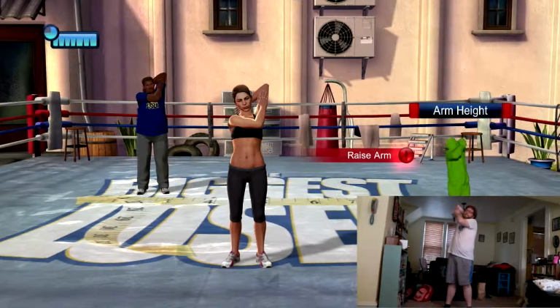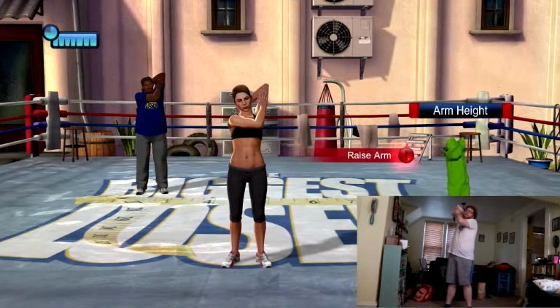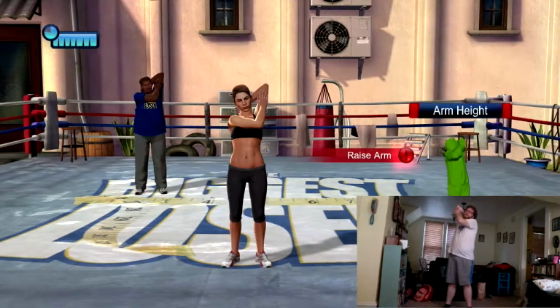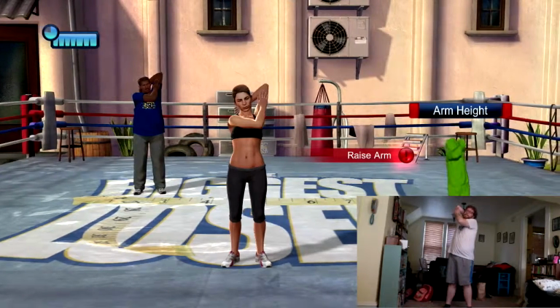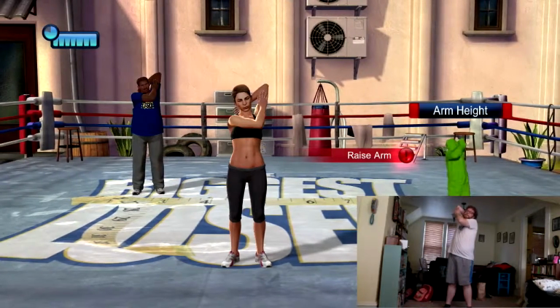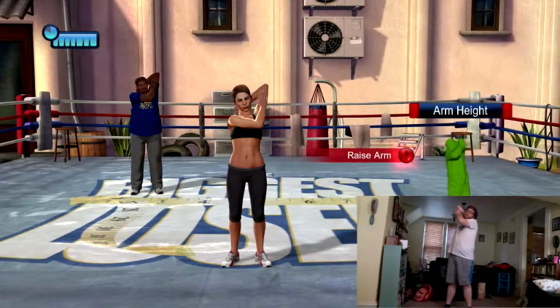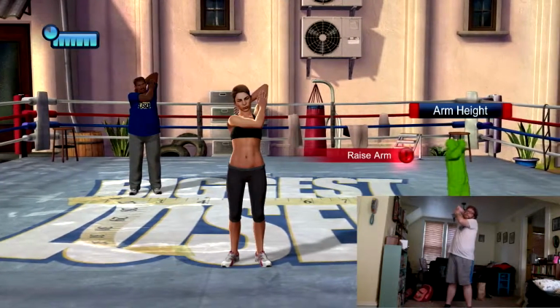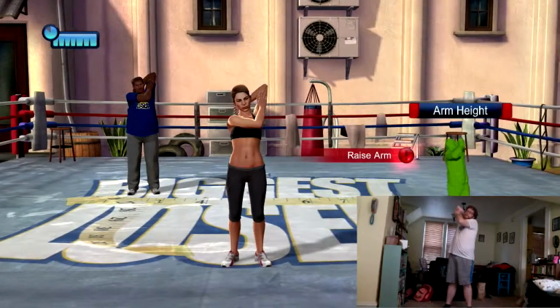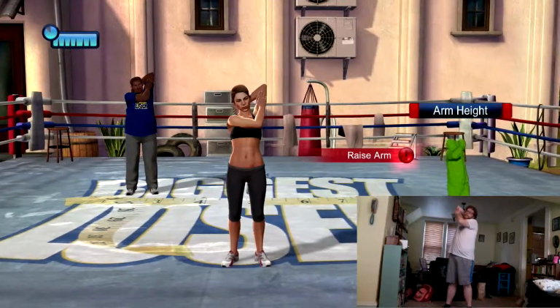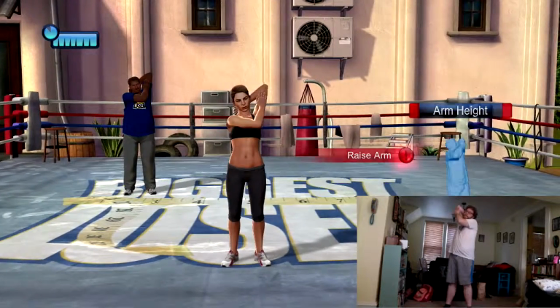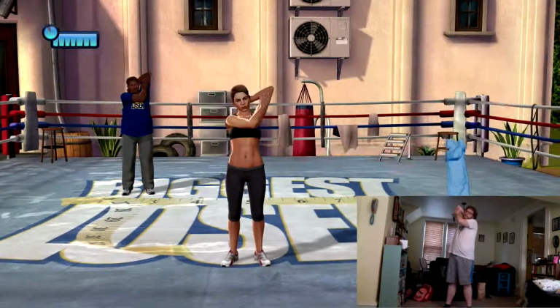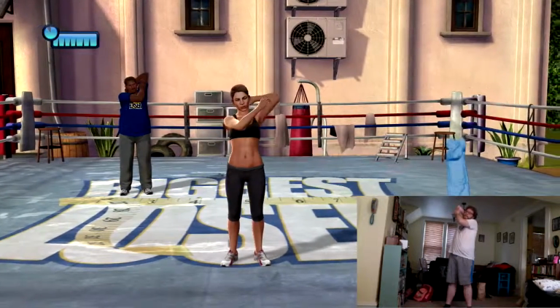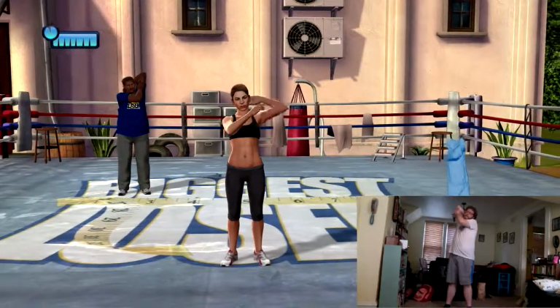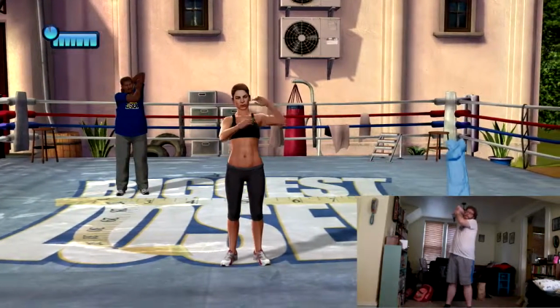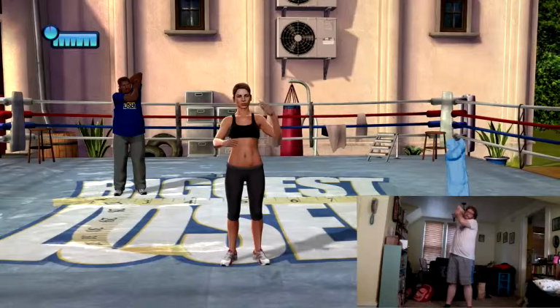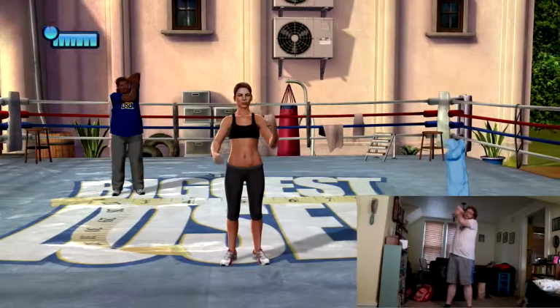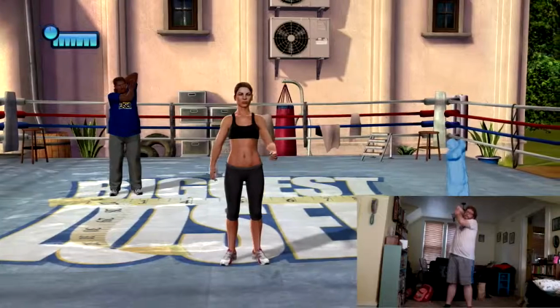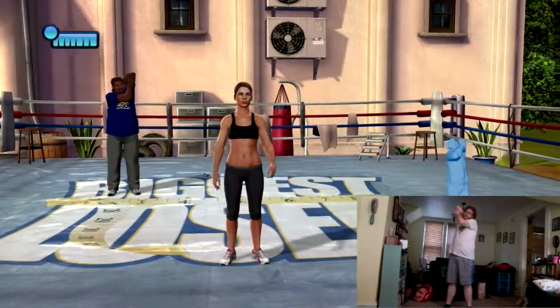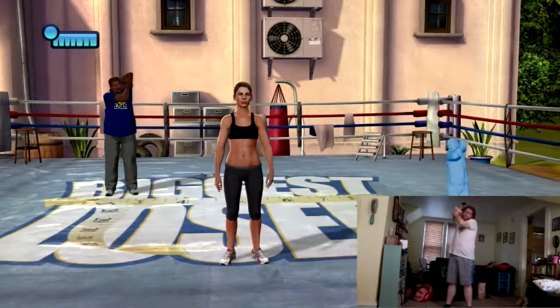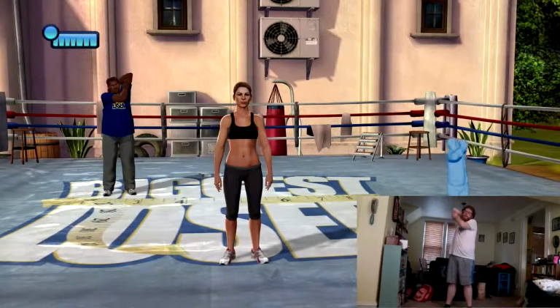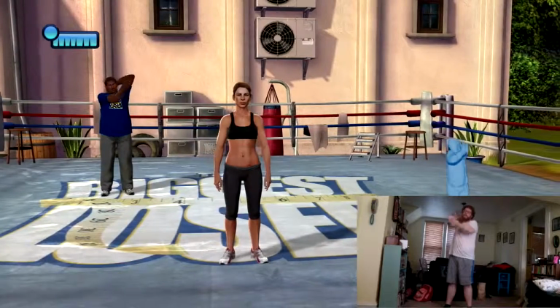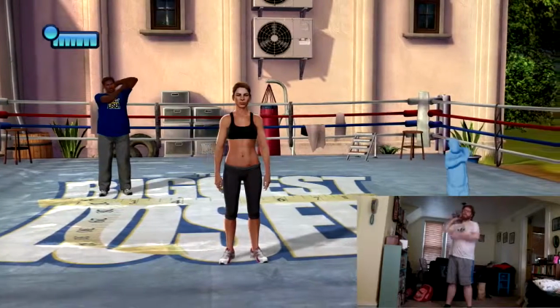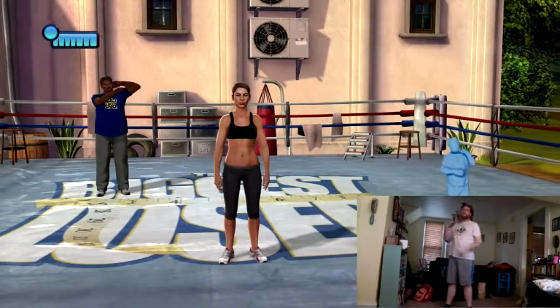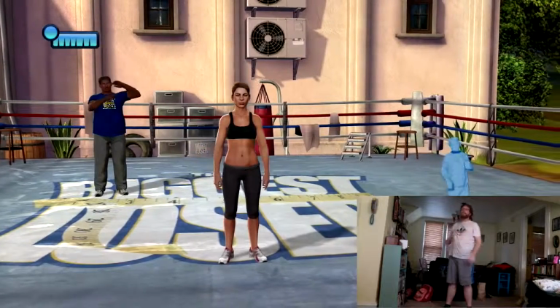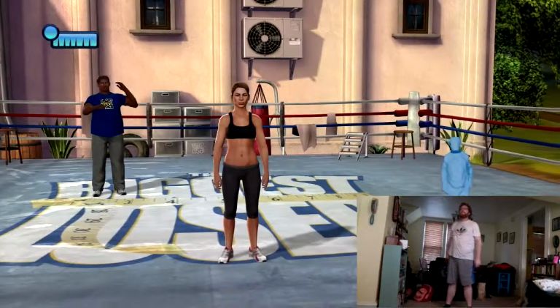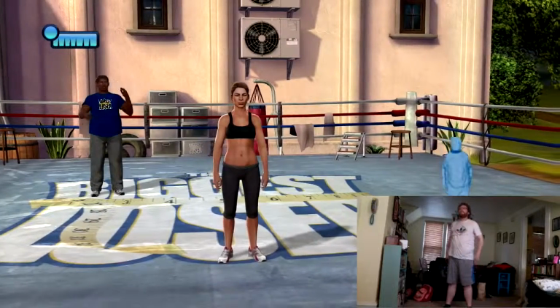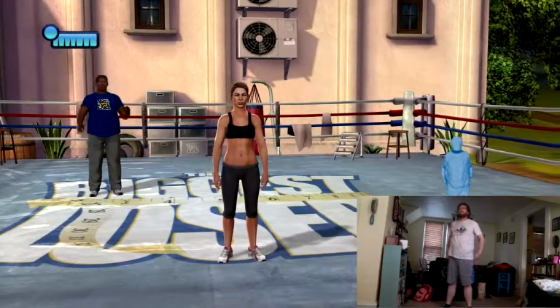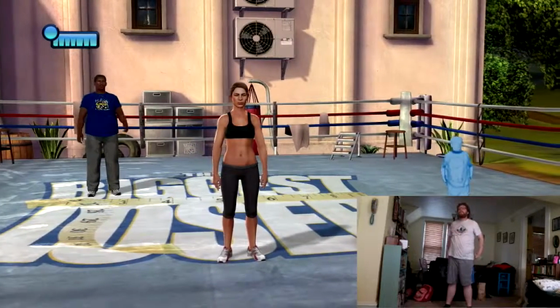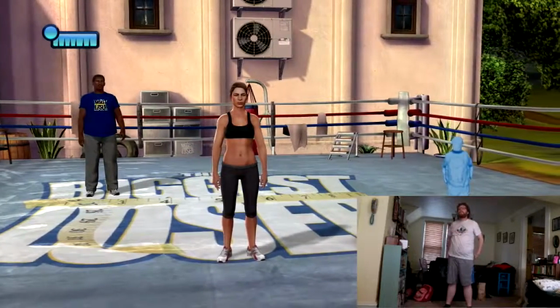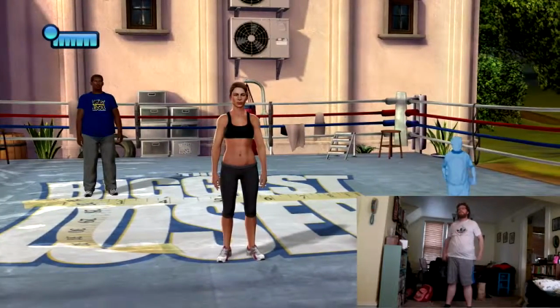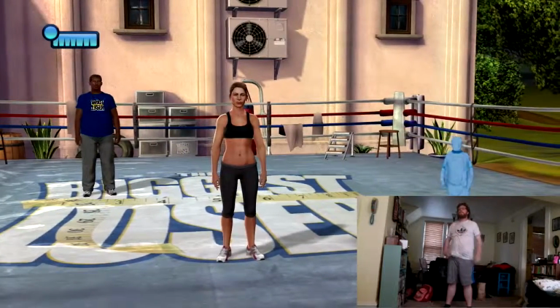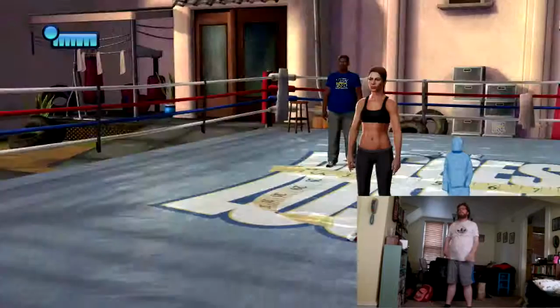I want you to try to take that arm all the way over your head and try to pat yourself on the back if you can. How are you feeling?